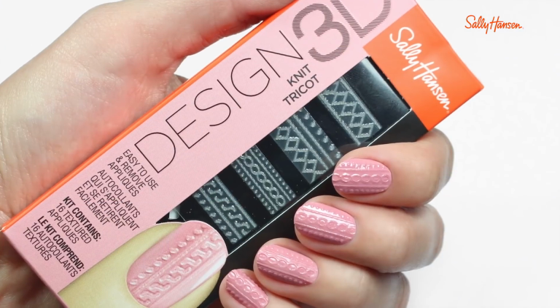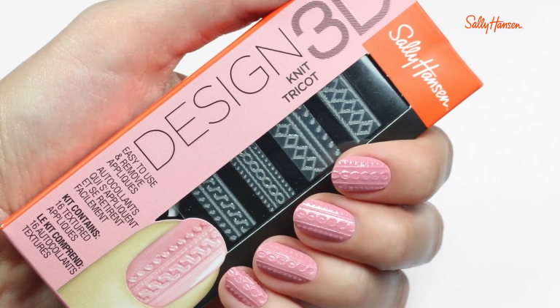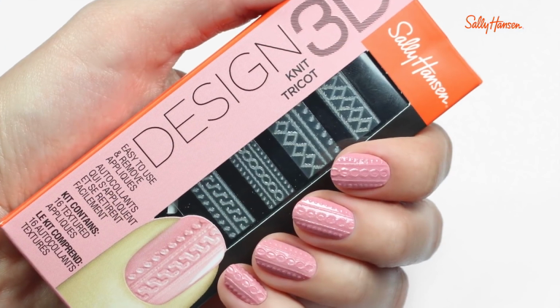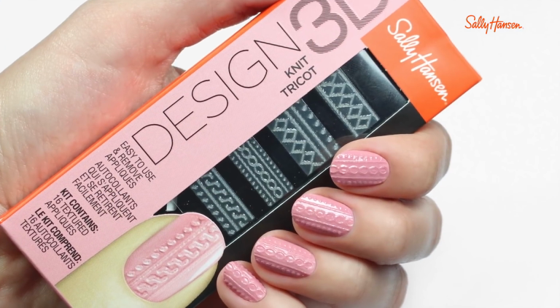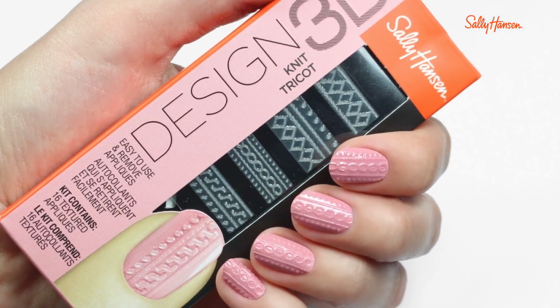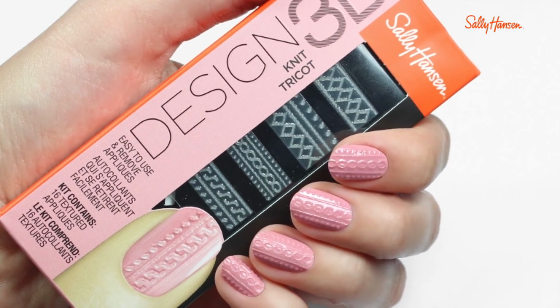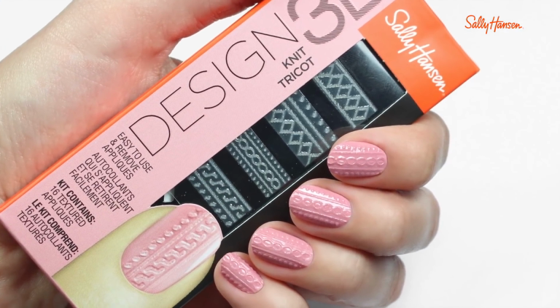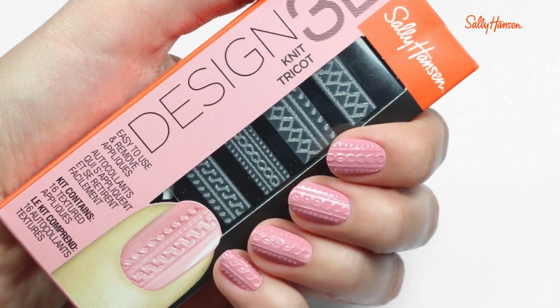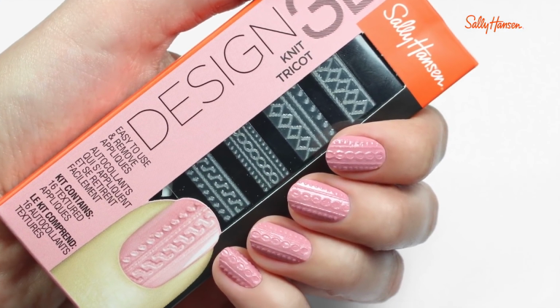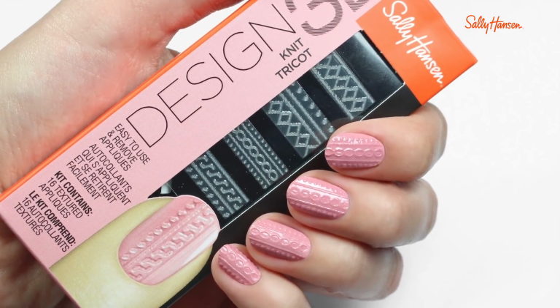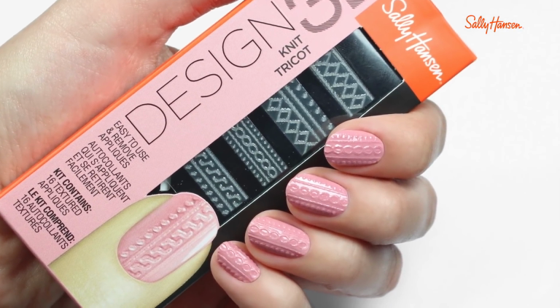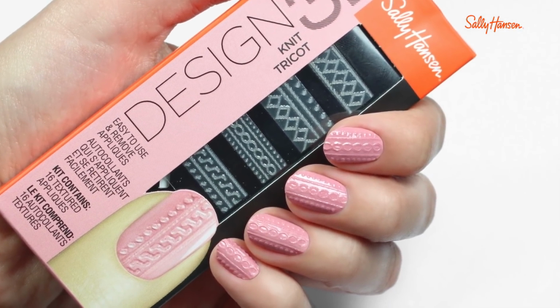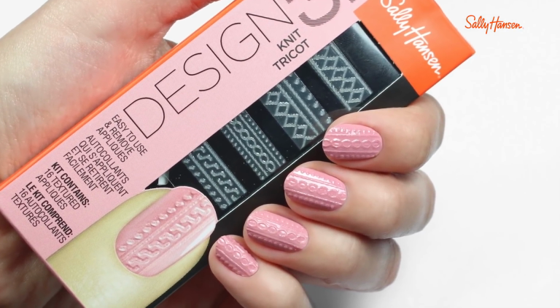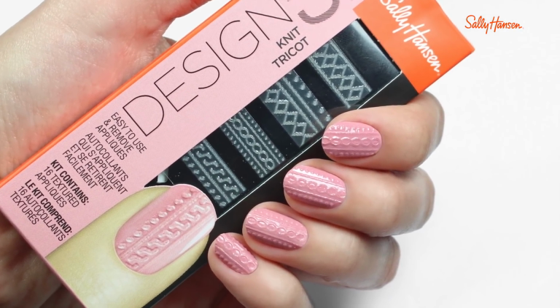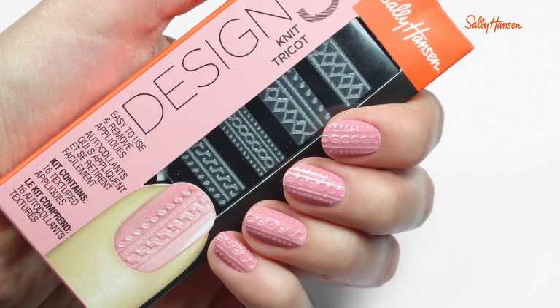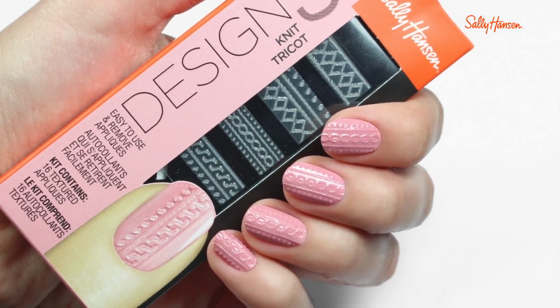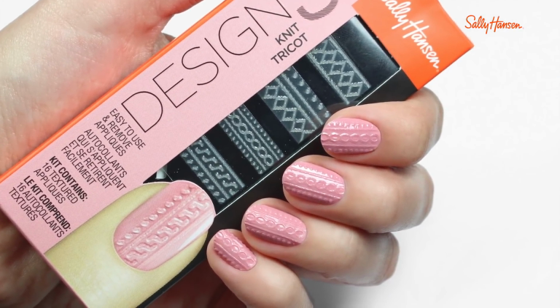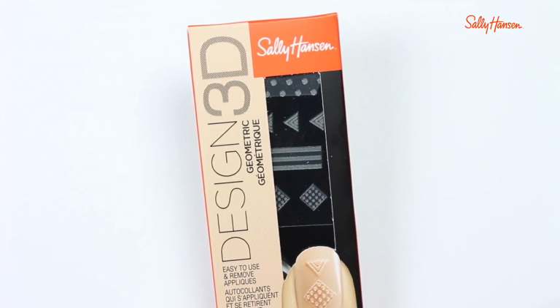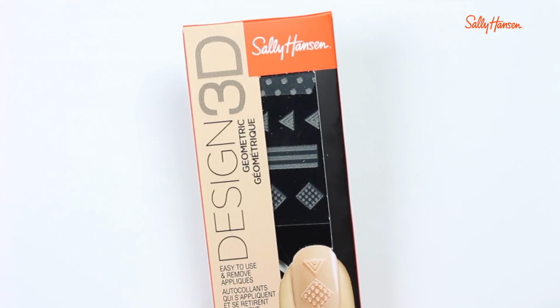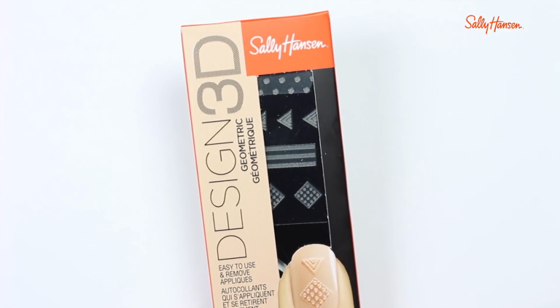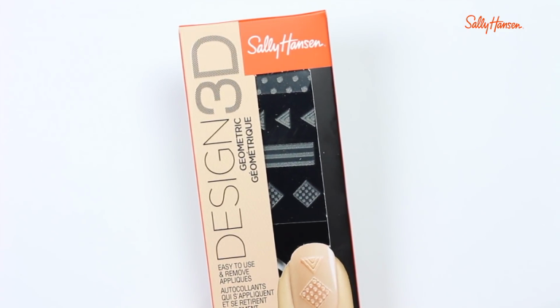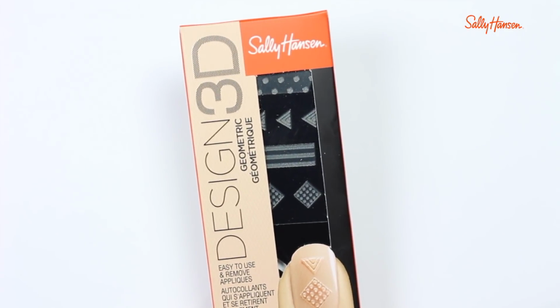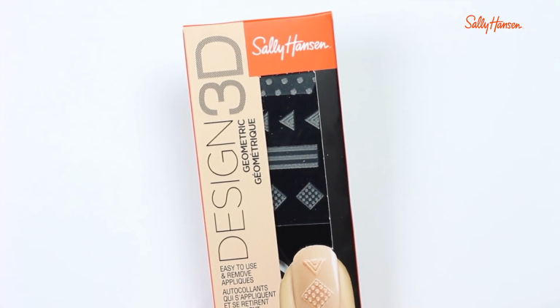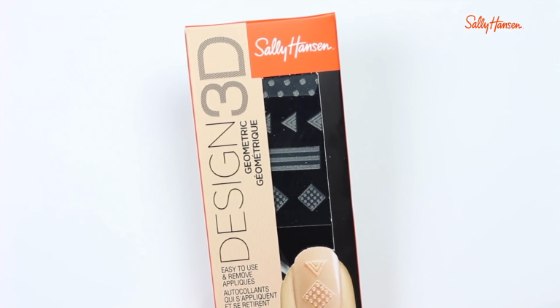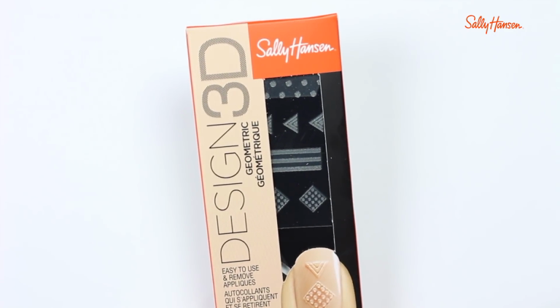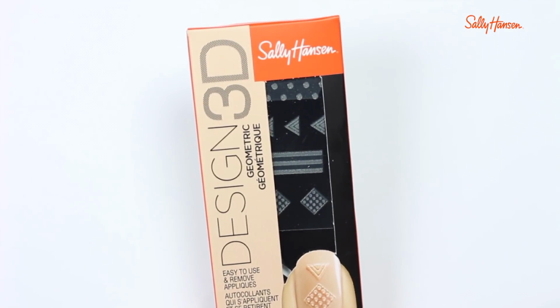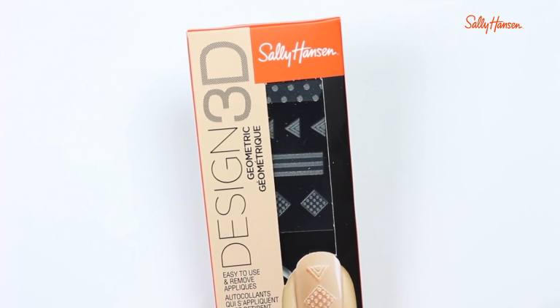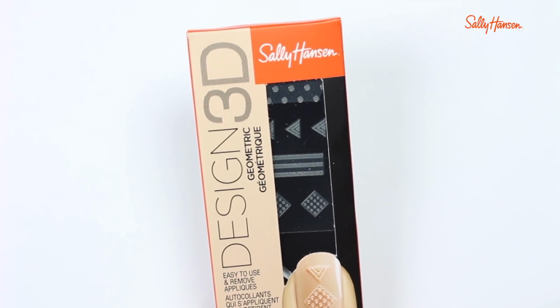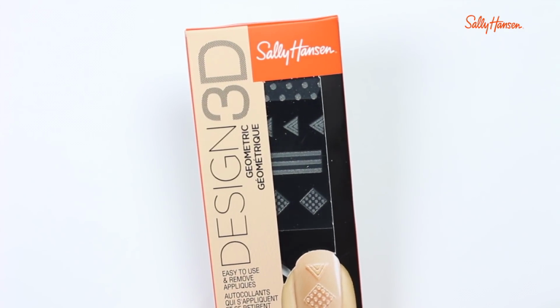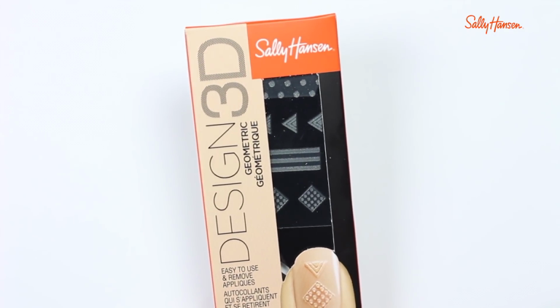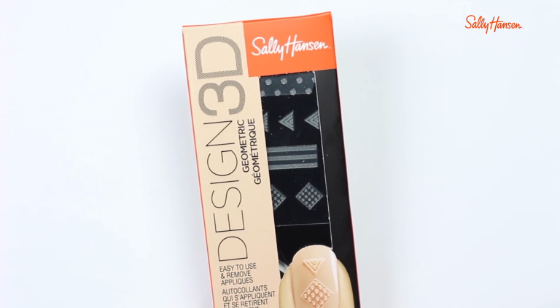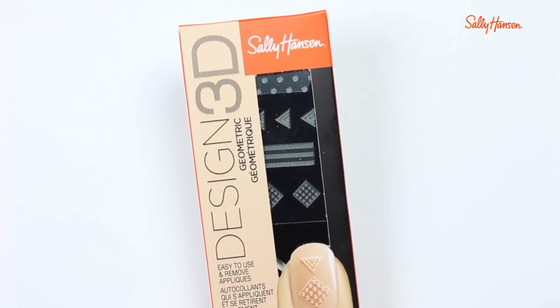If you want extra long-lasting wear, top it off with Sally Hansen's Double Duty top coat. And now you have some awesome, trendy 3D nails that you did yourself!